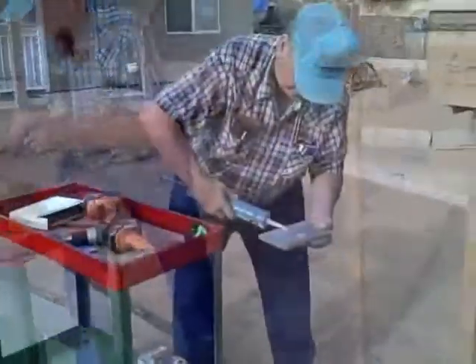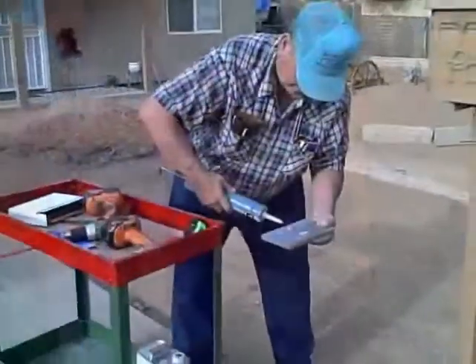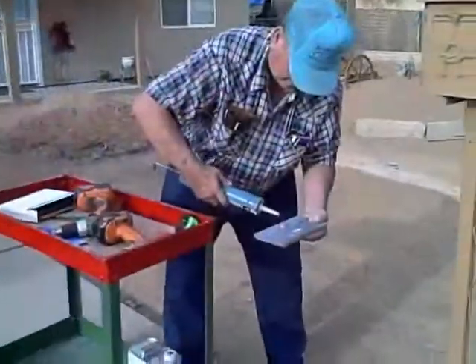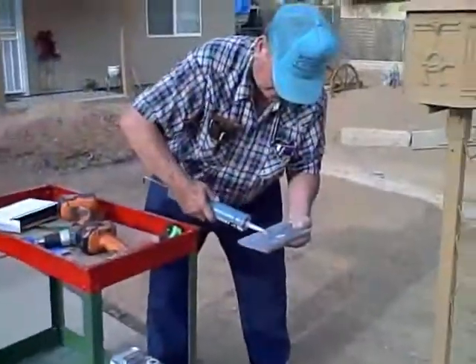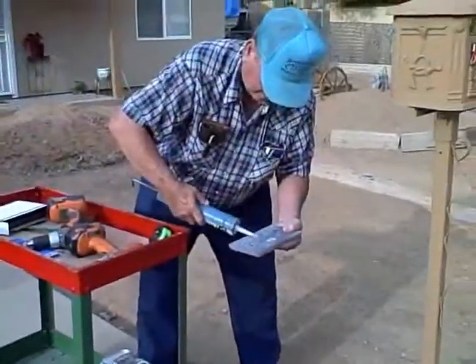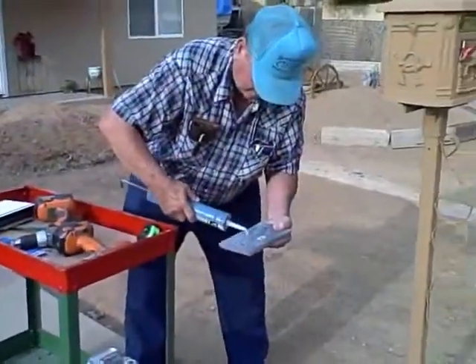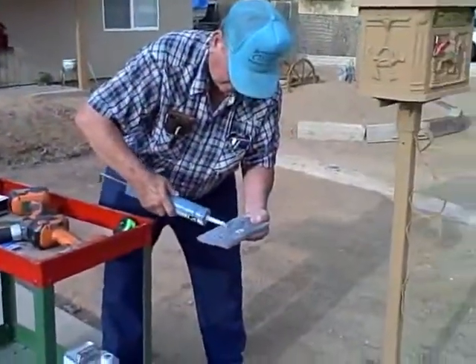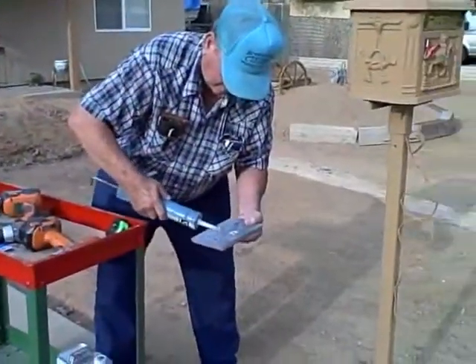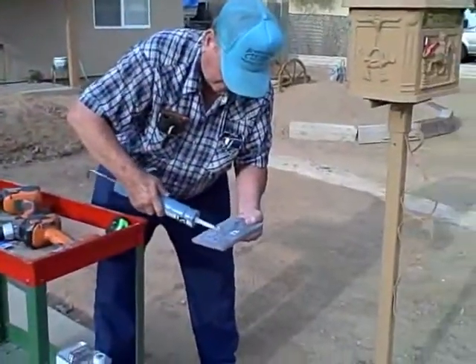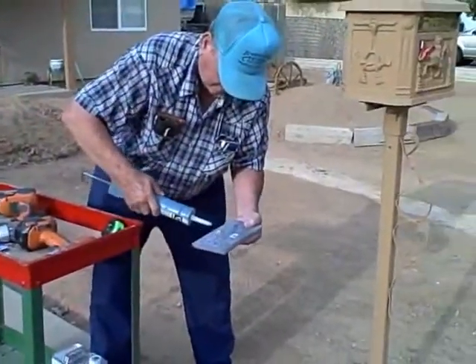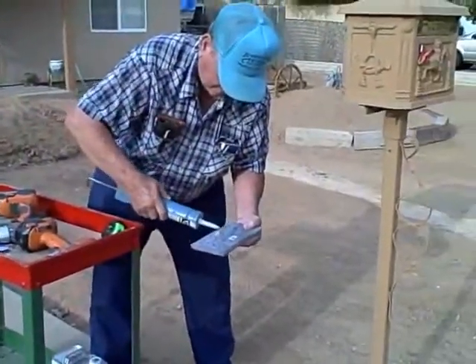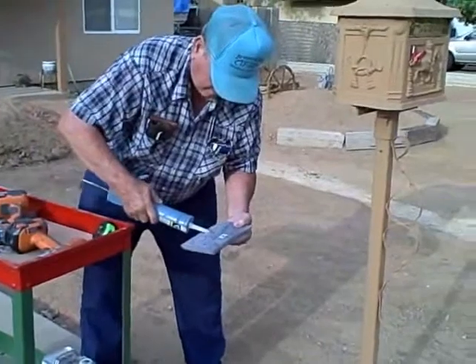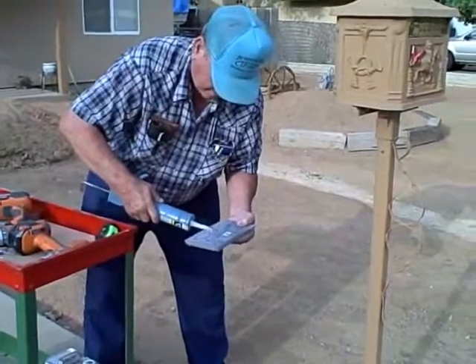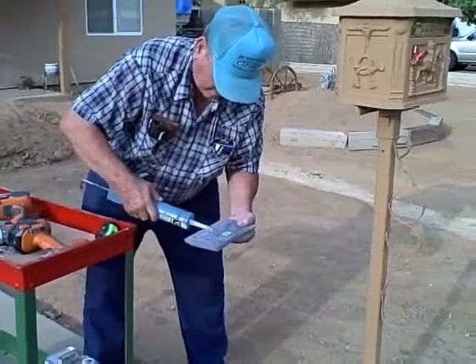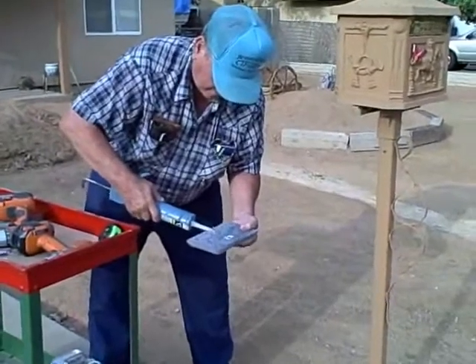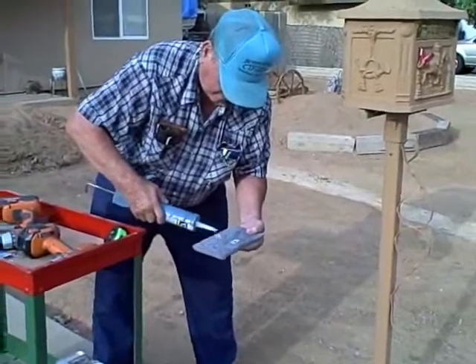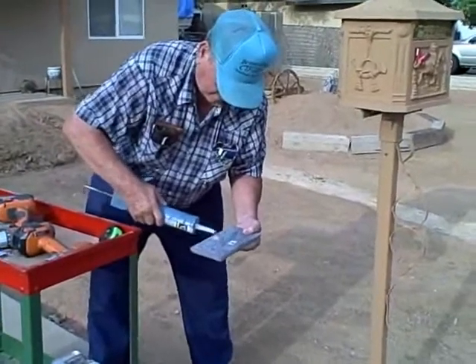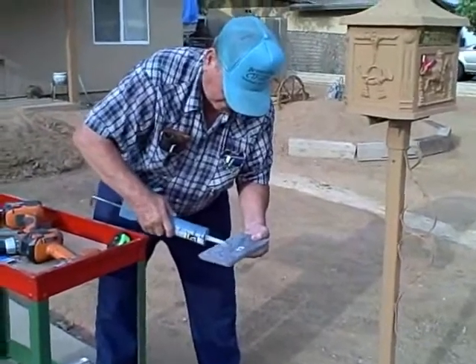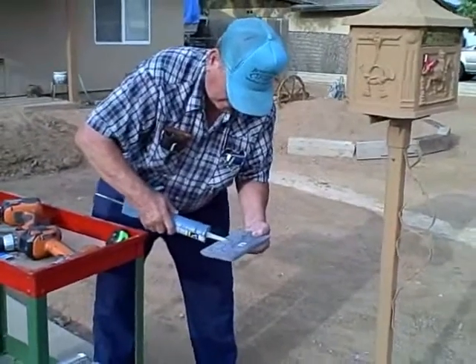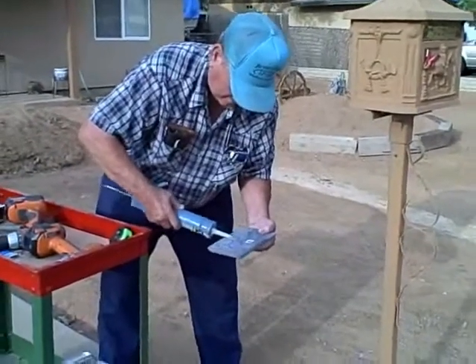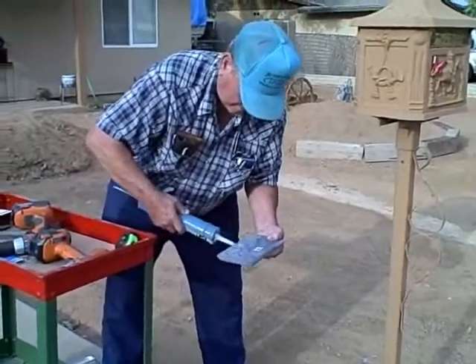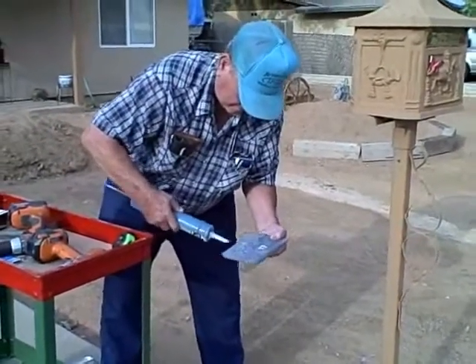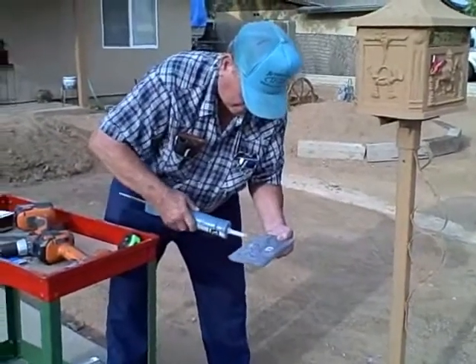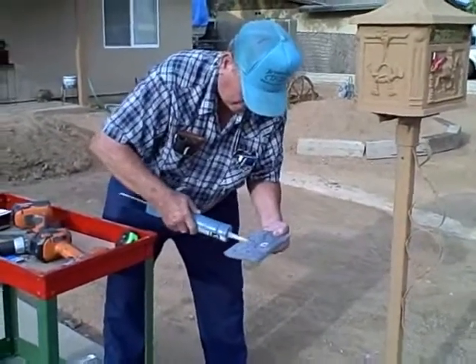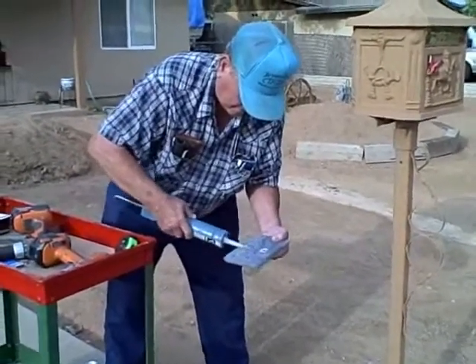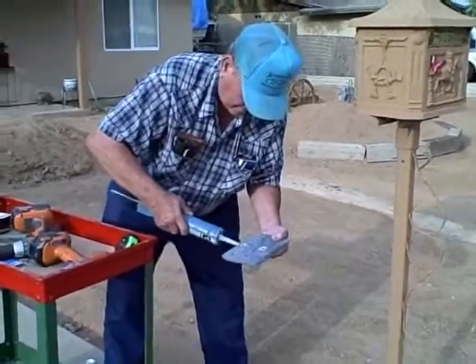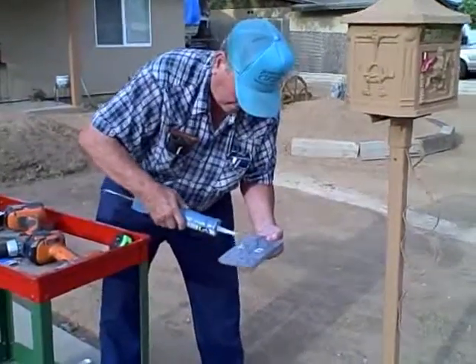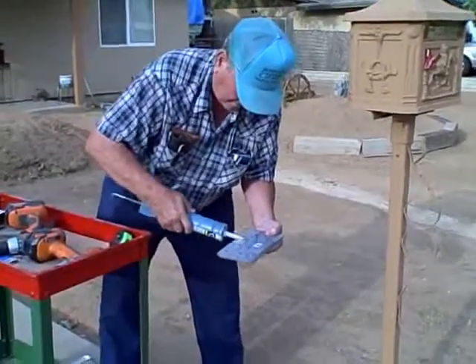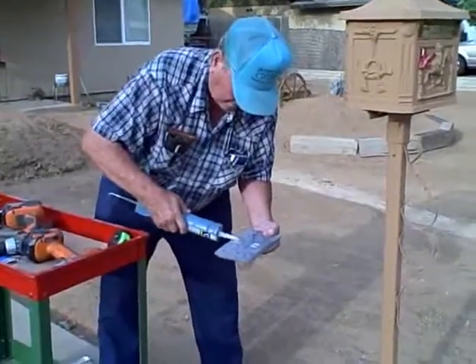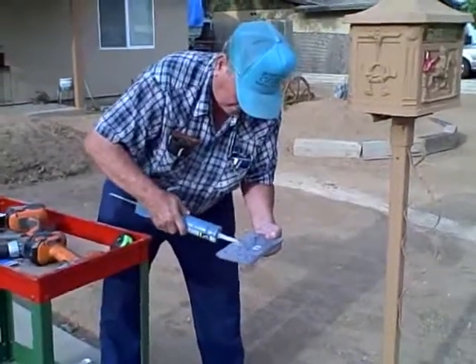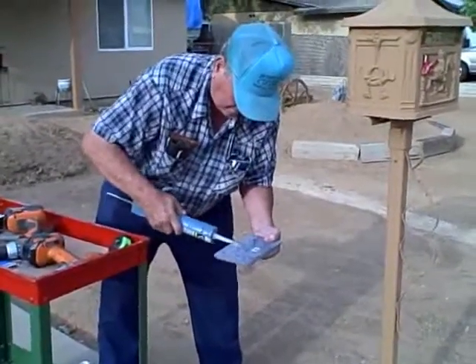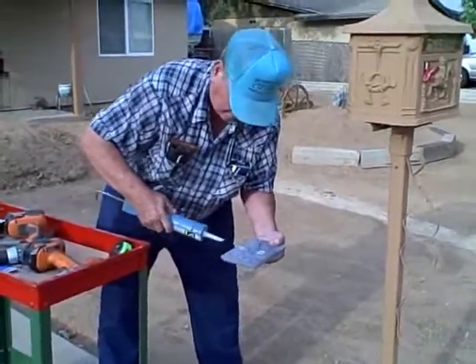He's putting a little dab of caulk right below the anchor — just one little dab right on the center line there.